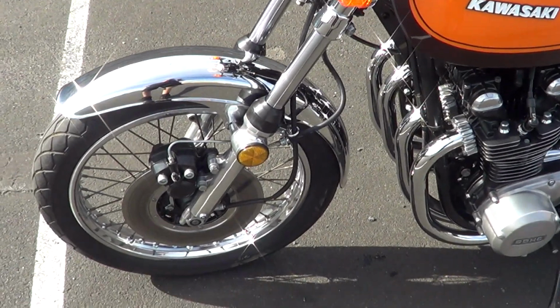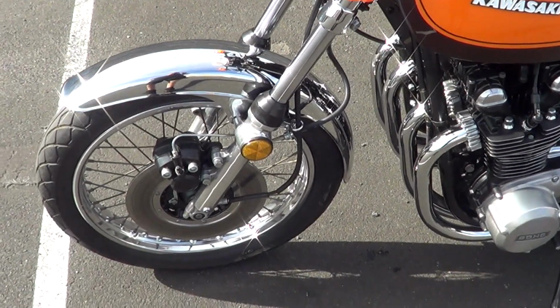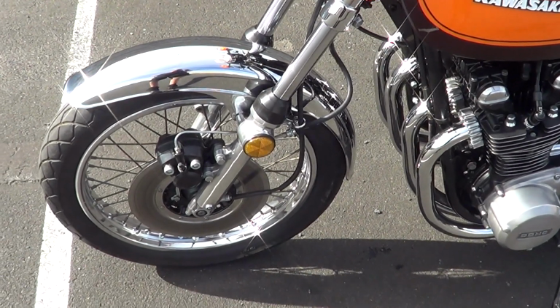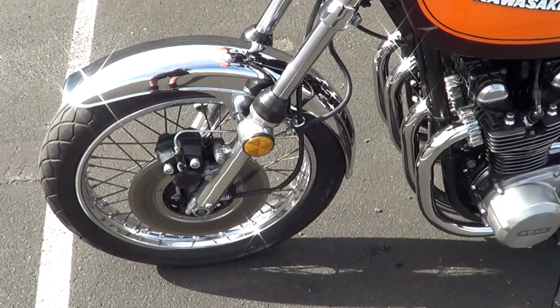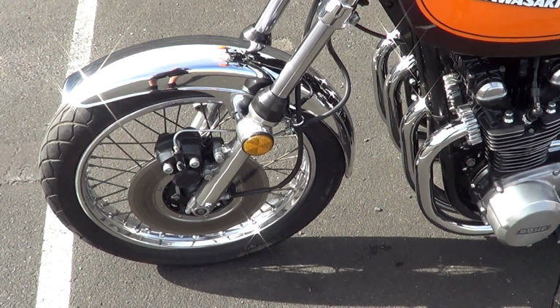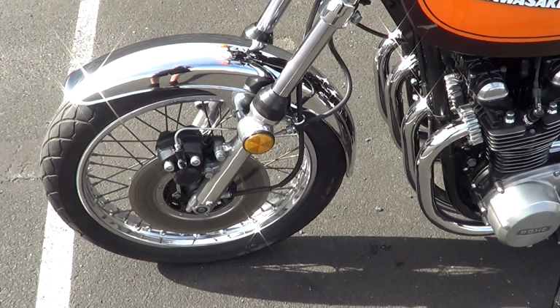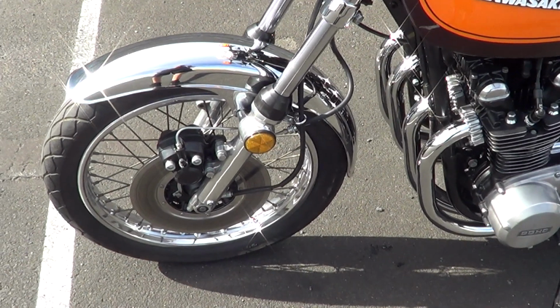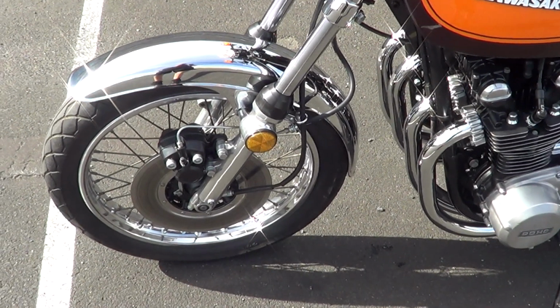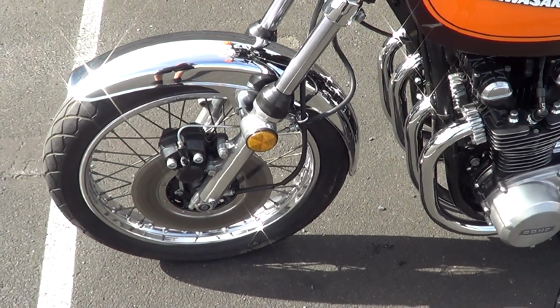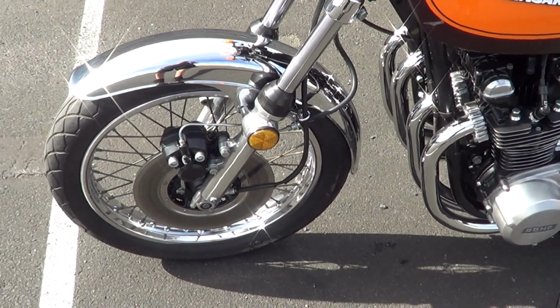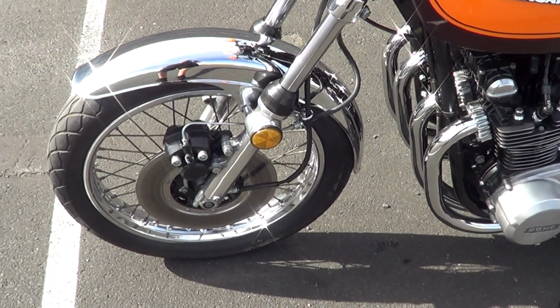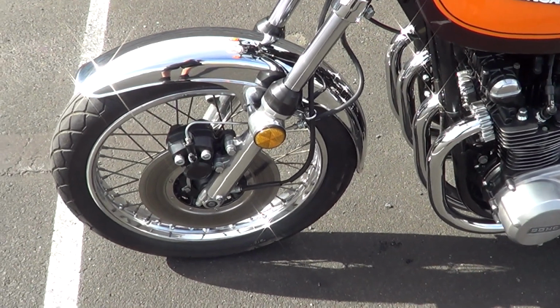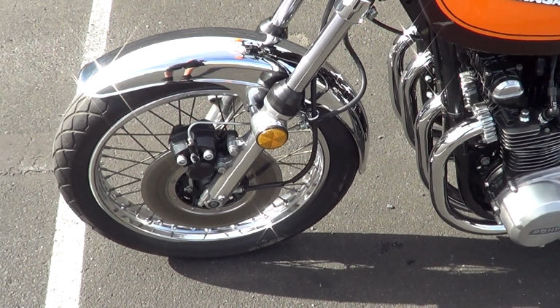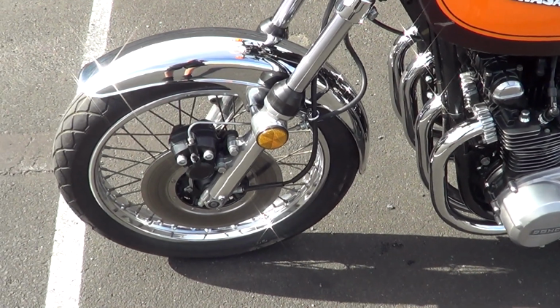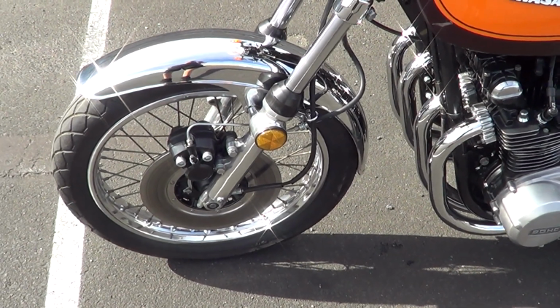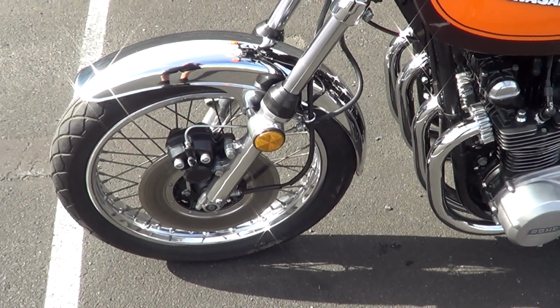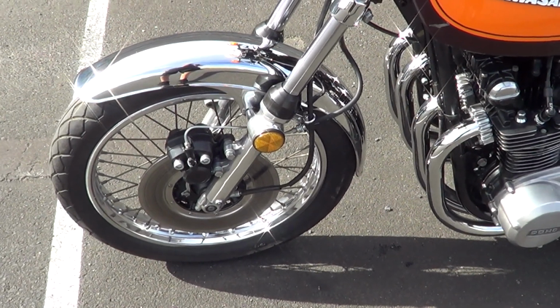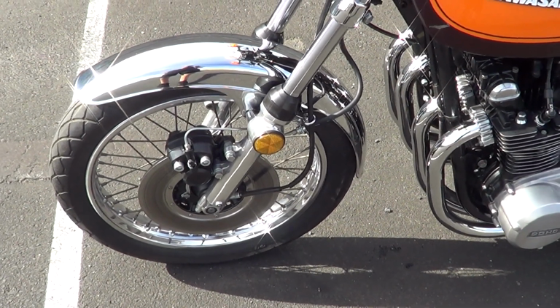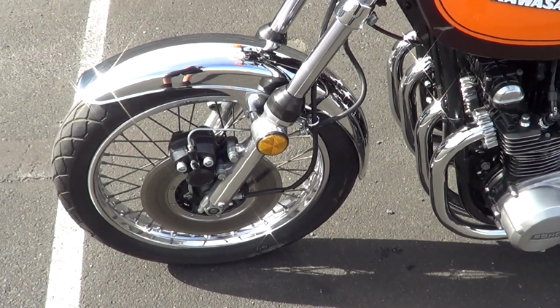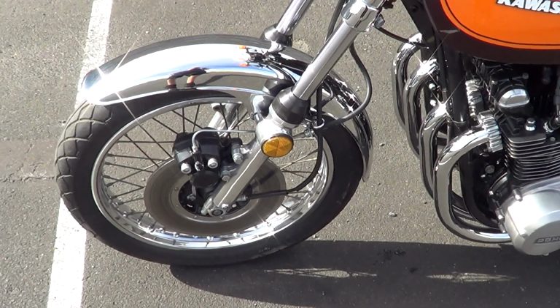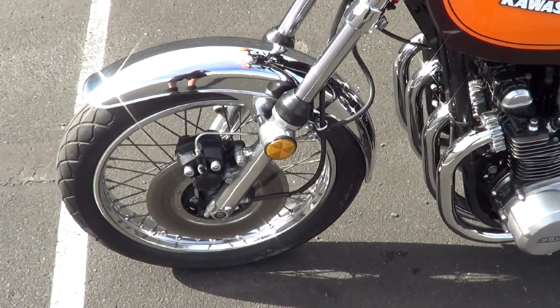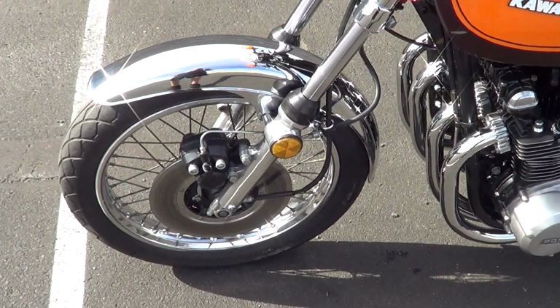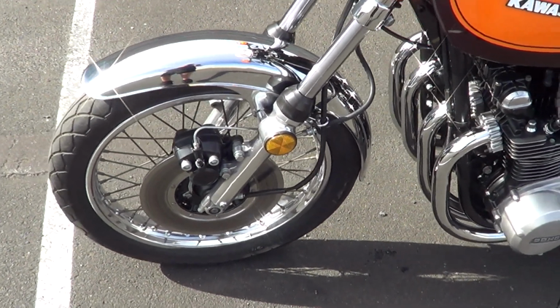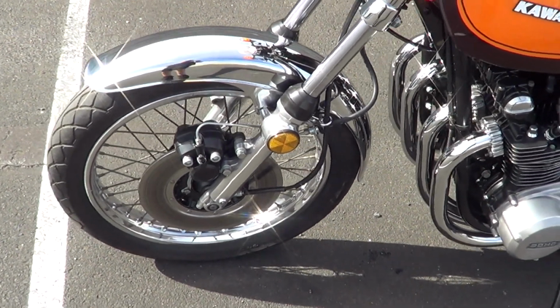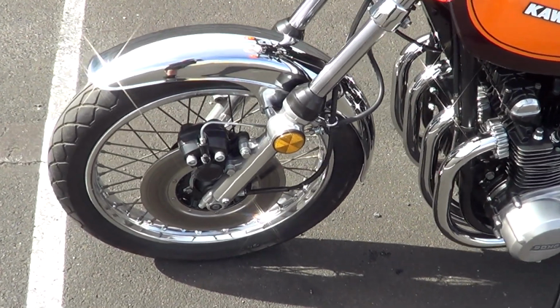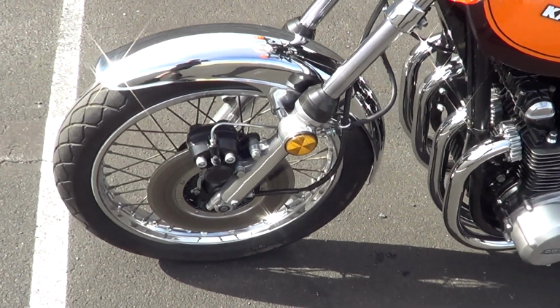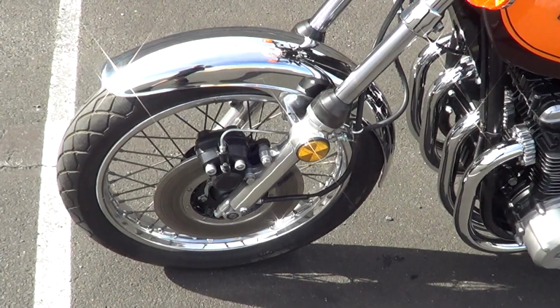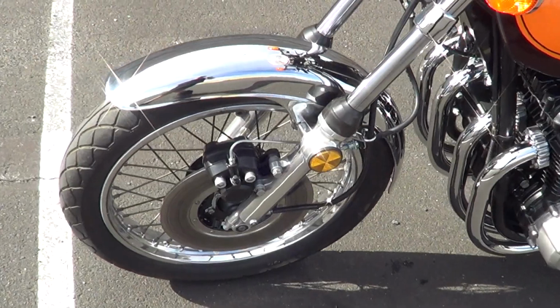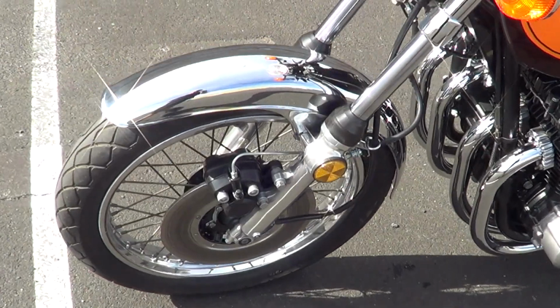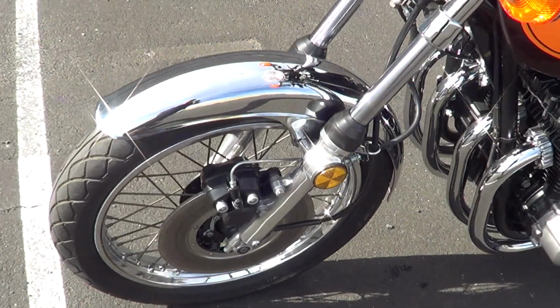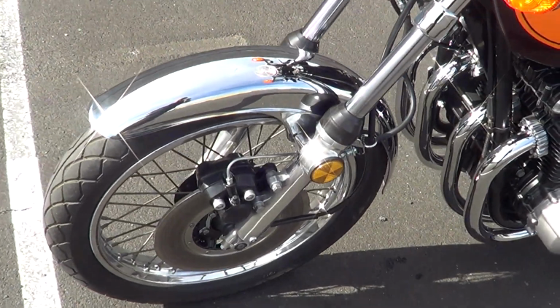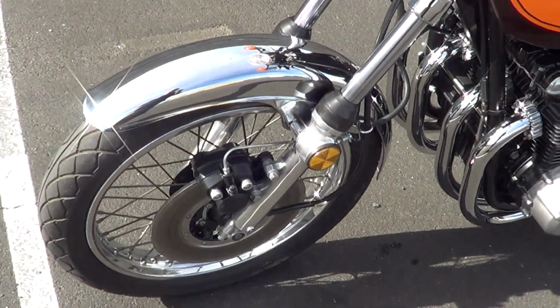Blasted the colour, stripped it down, two-packed, etc. — that's it.